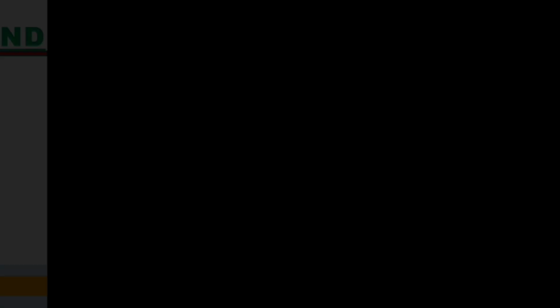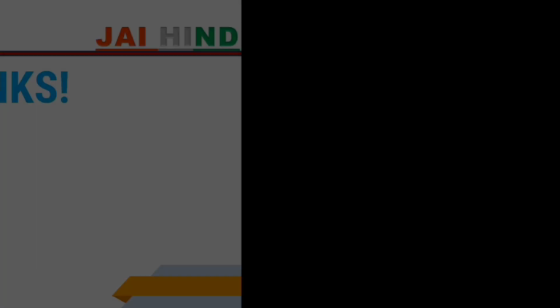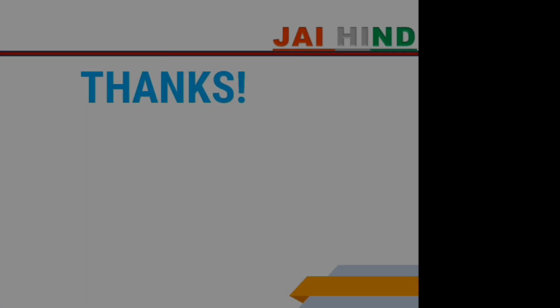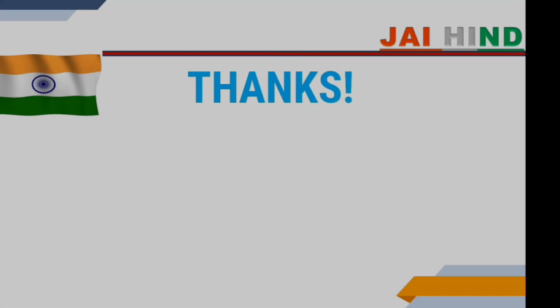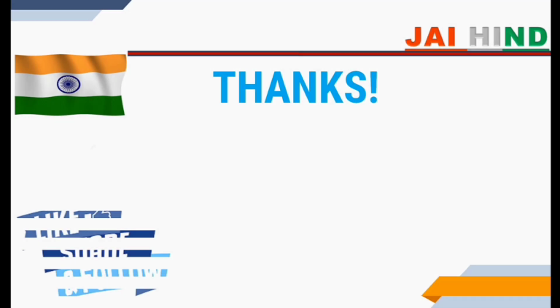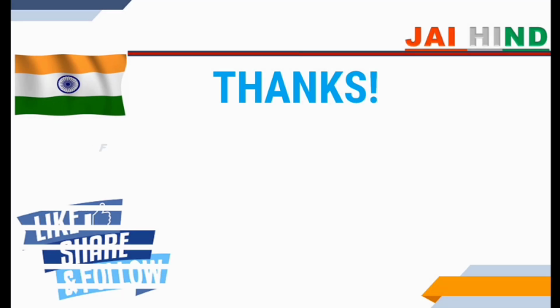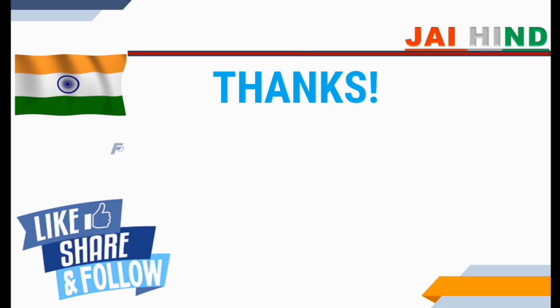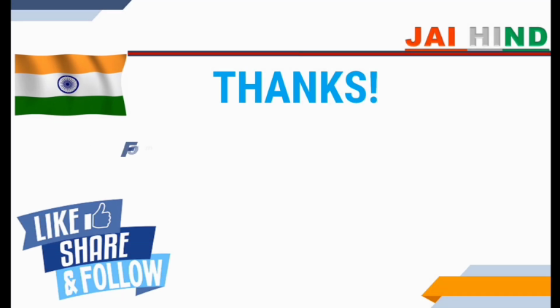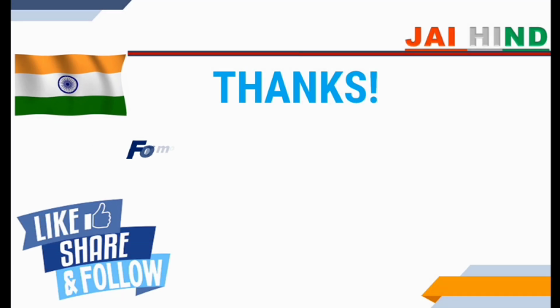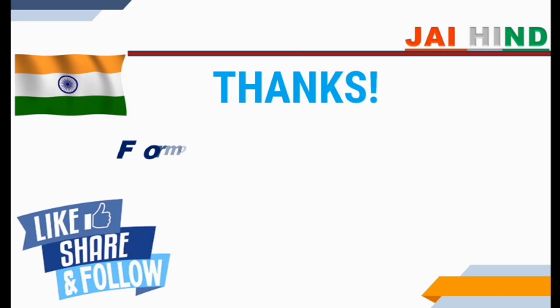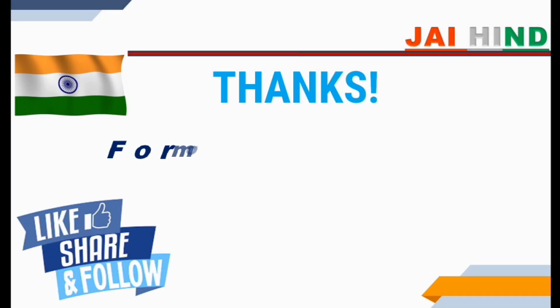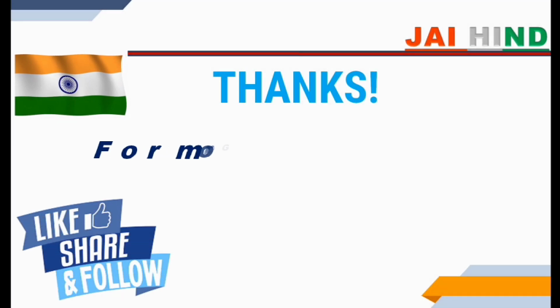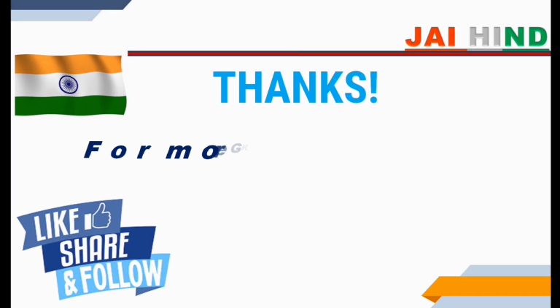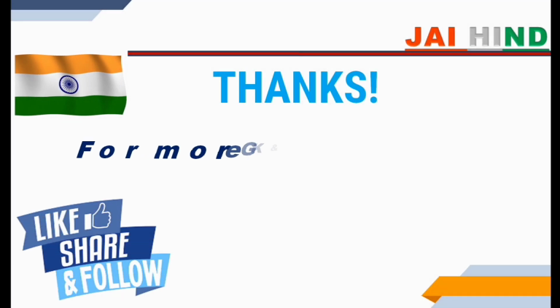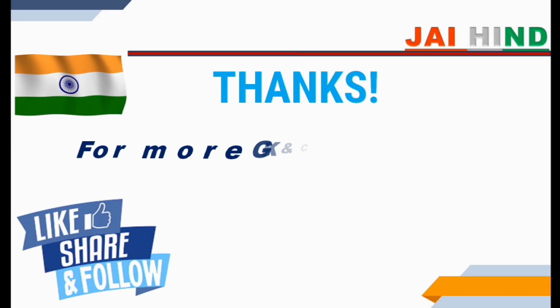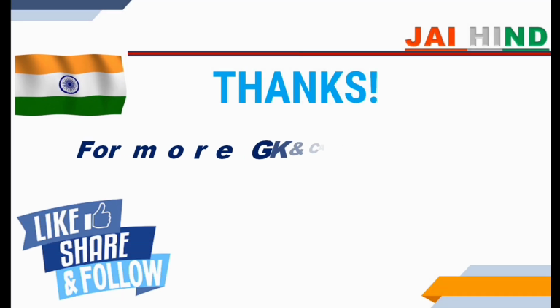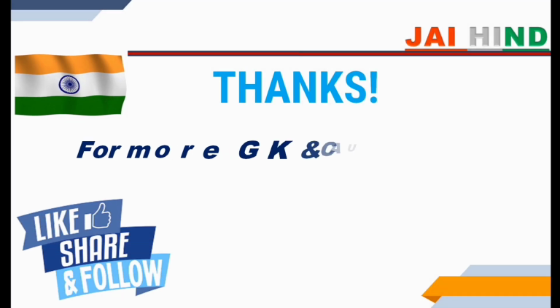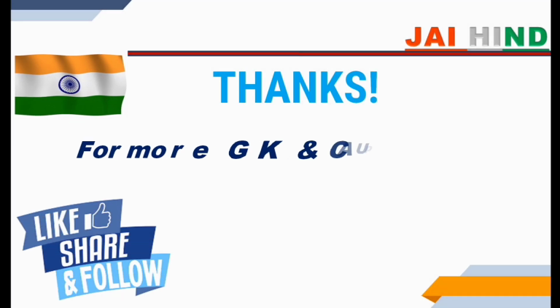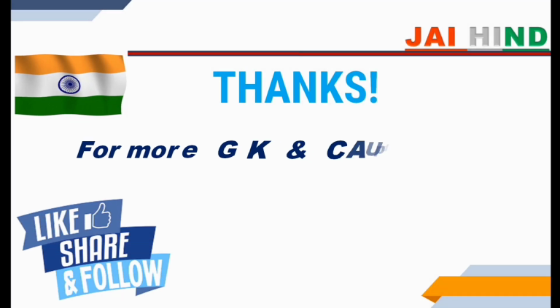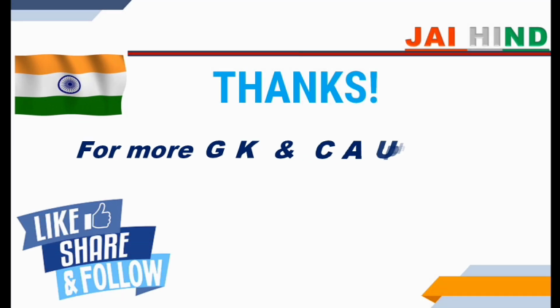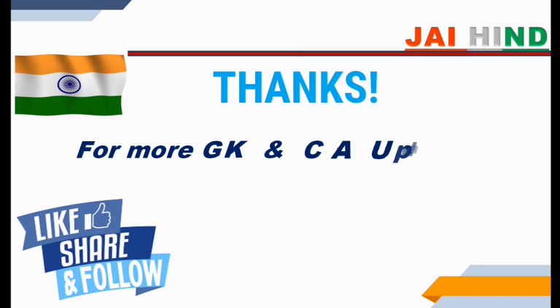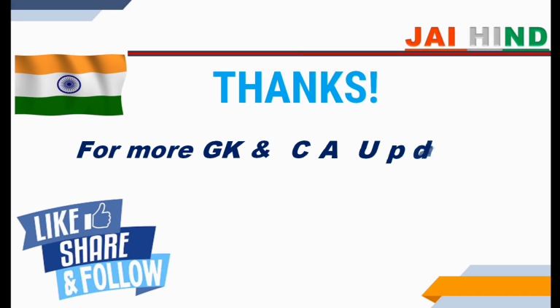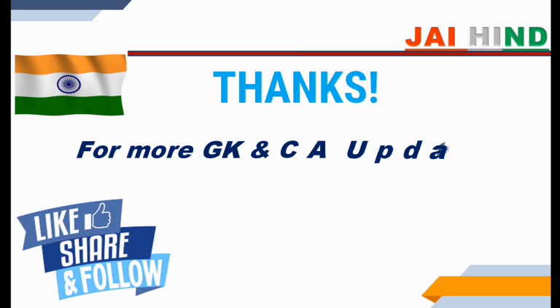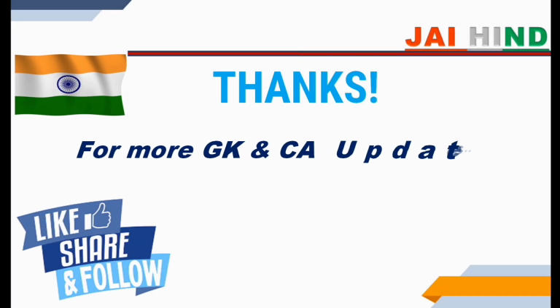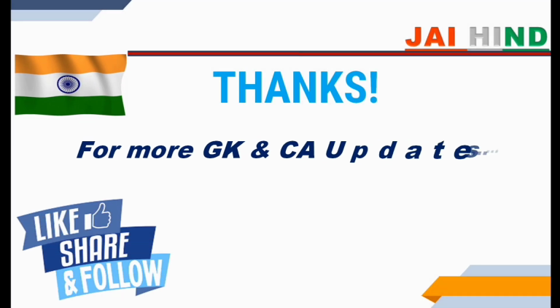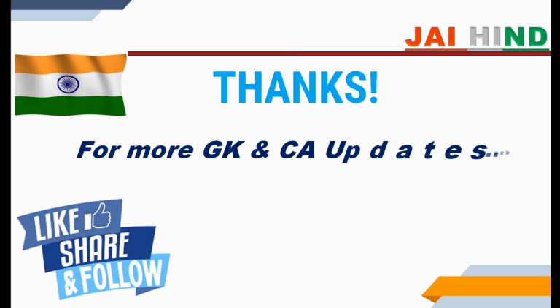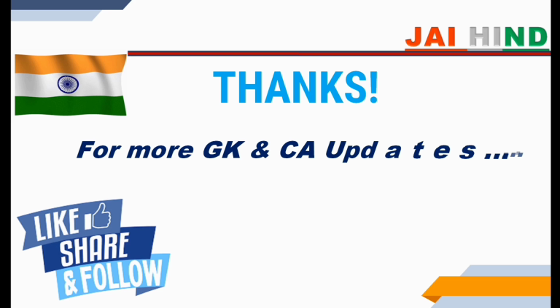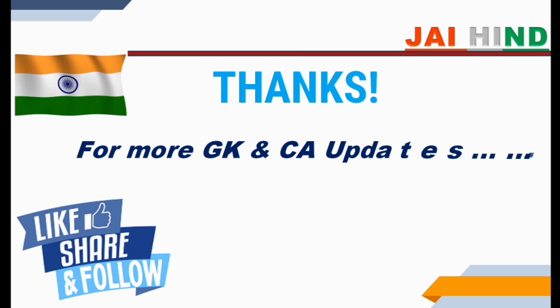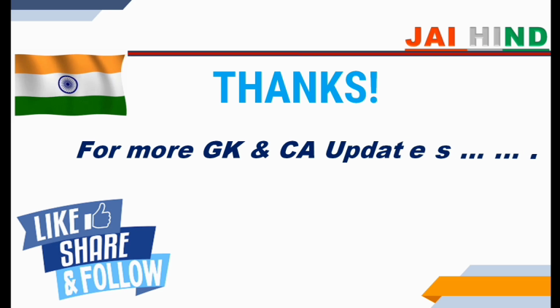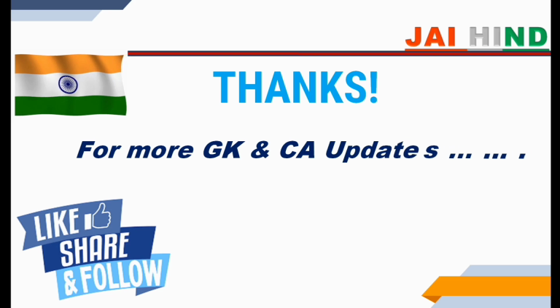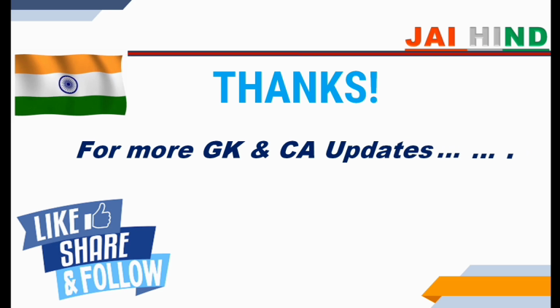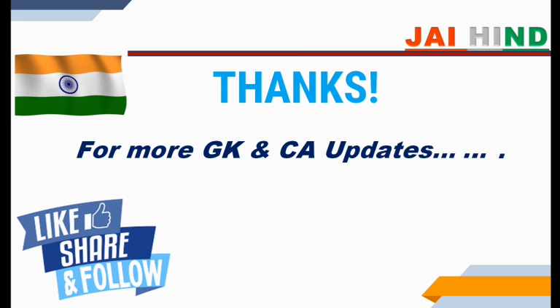Thank you friends for watching this video. Please like this video, share with your friends, and support my channel. Jaihin.